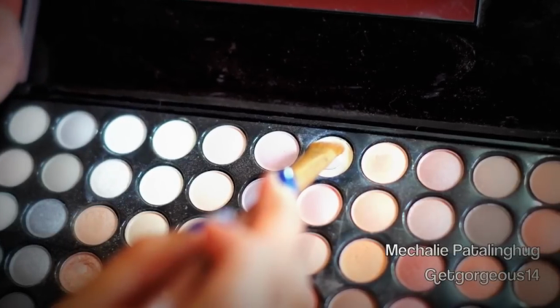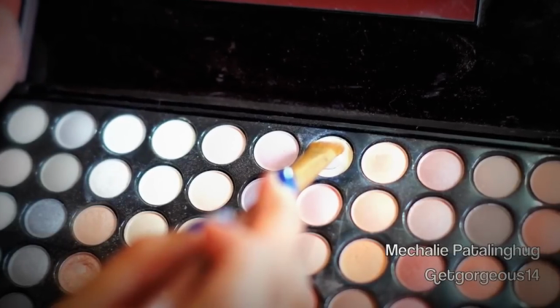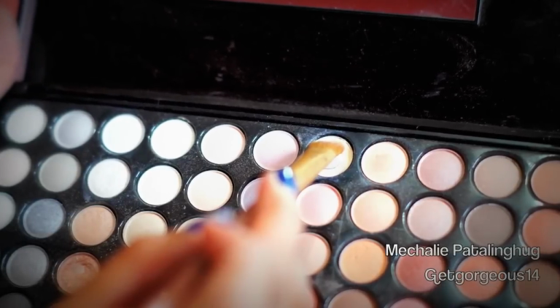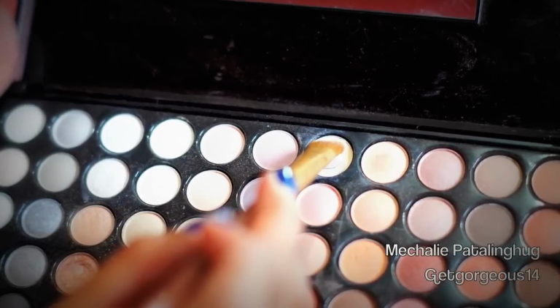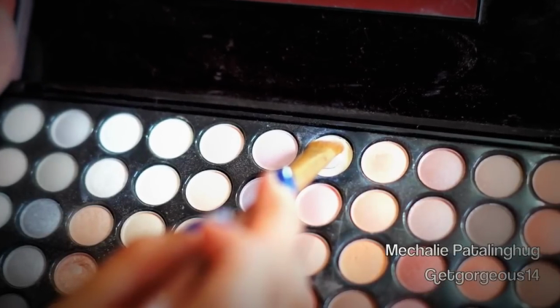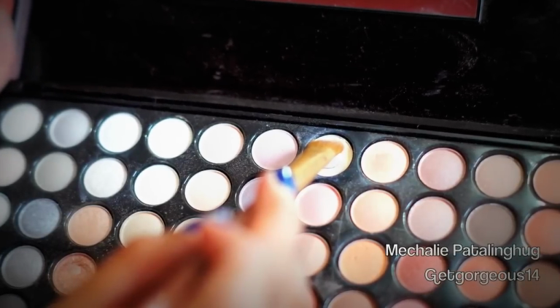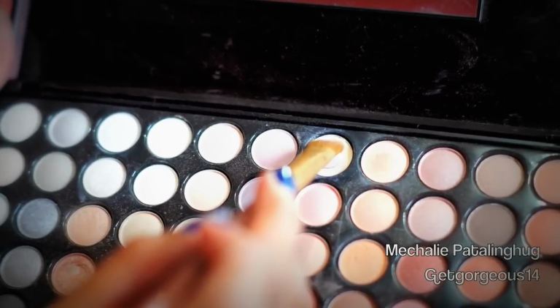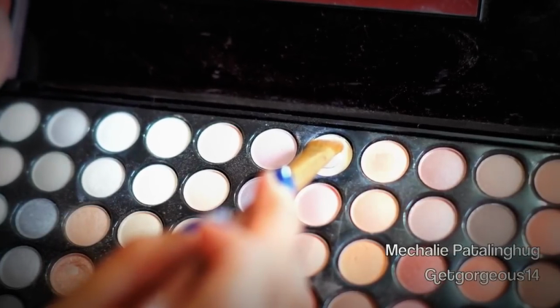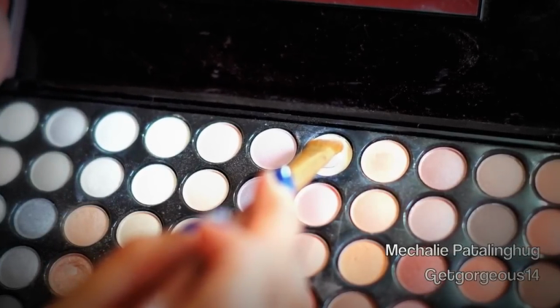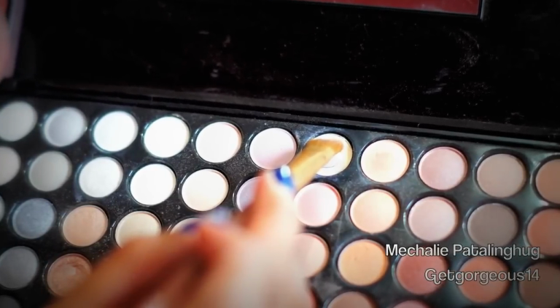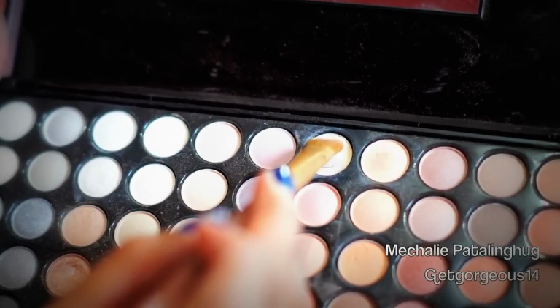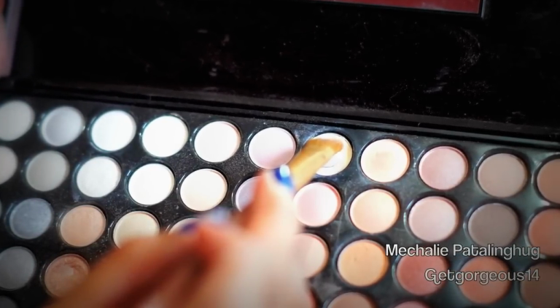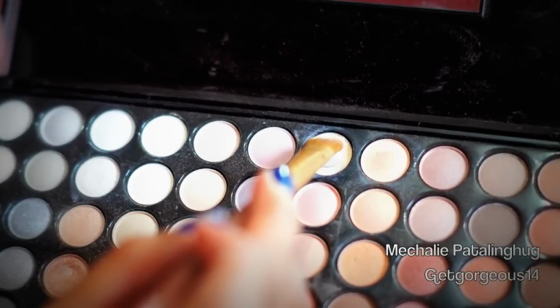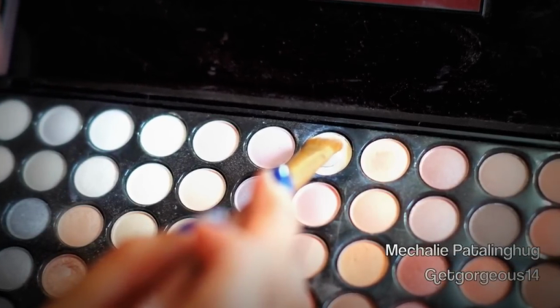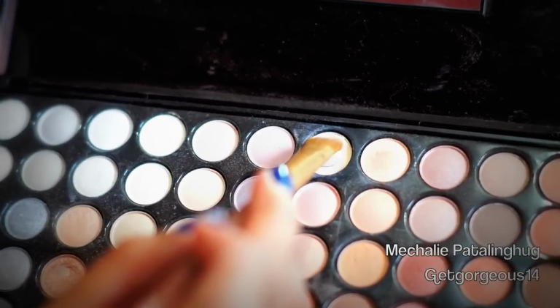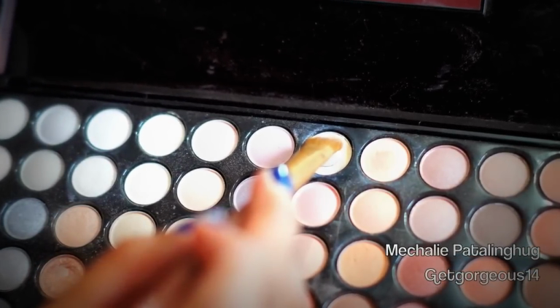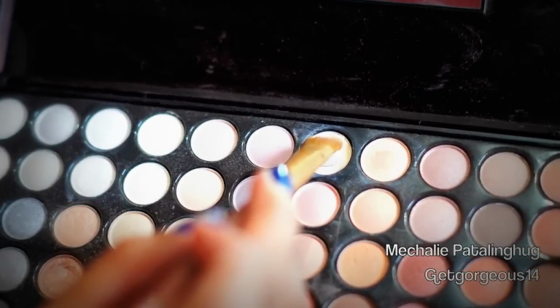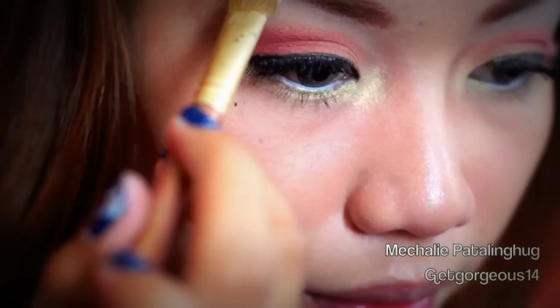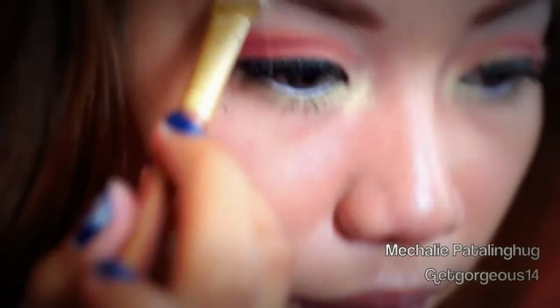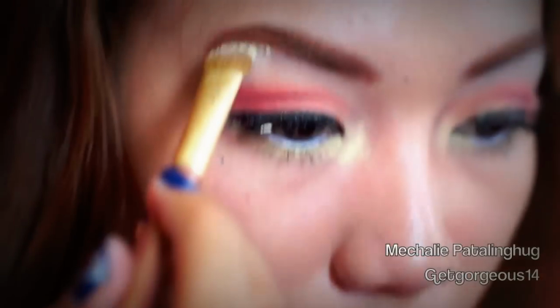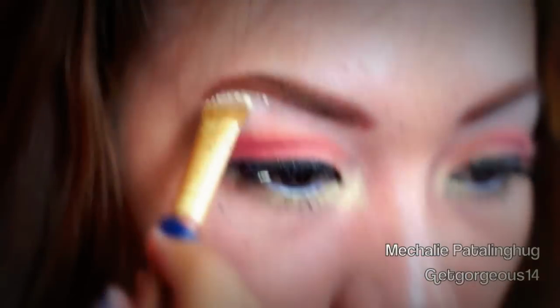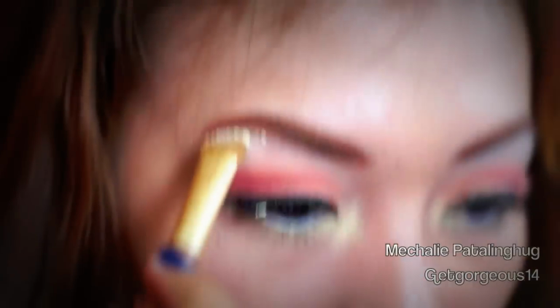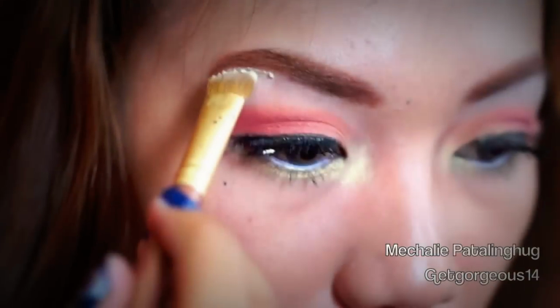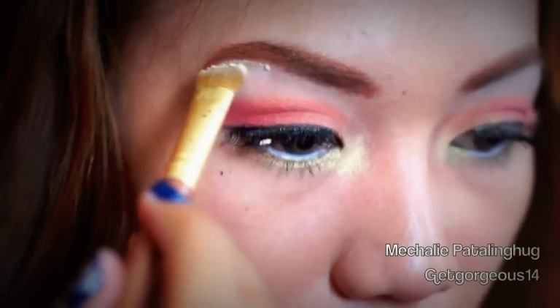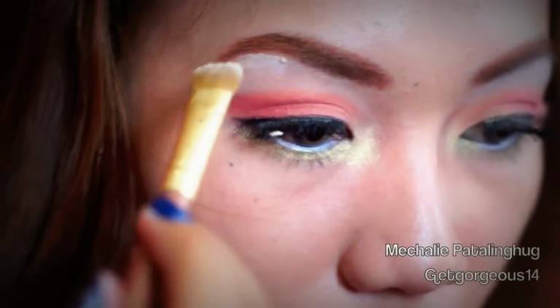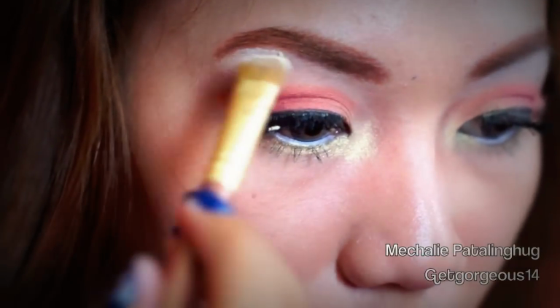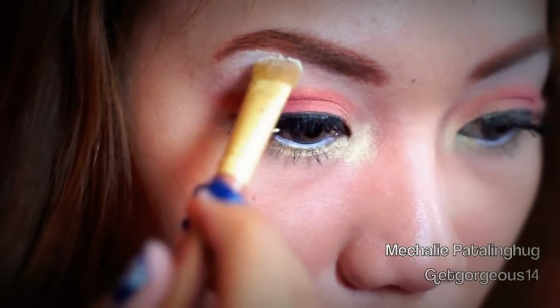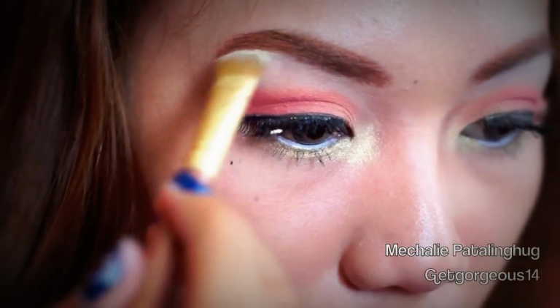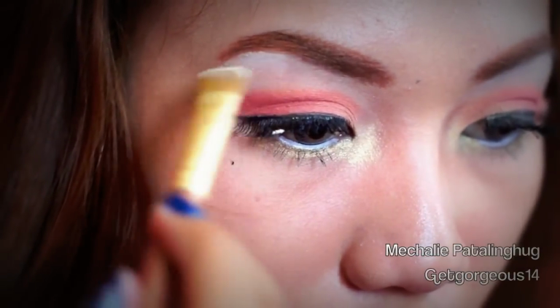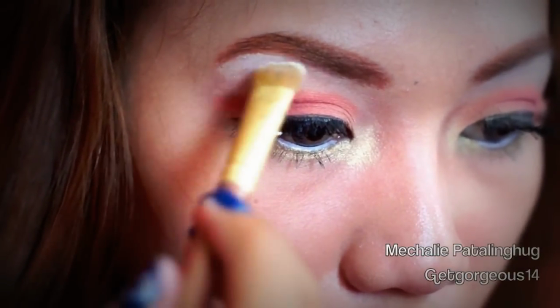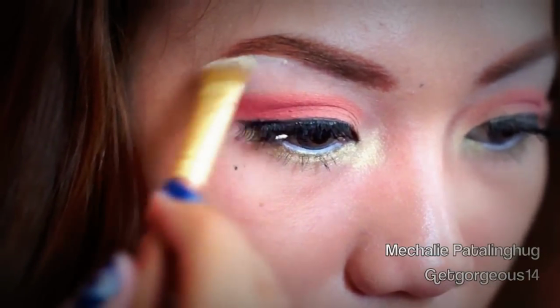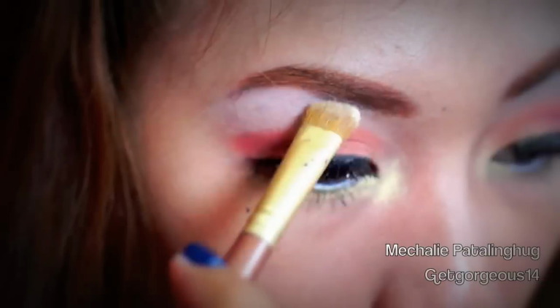Taking a white cream eyeshadow, I'm going to use this to highlight my brow bone.